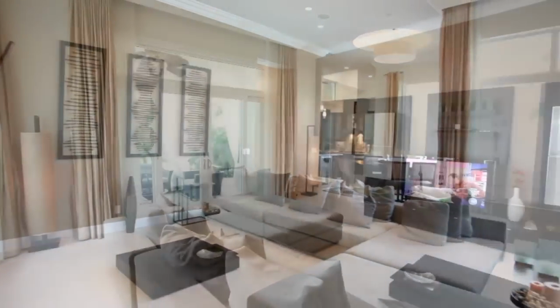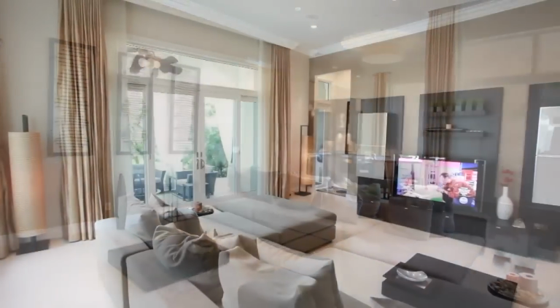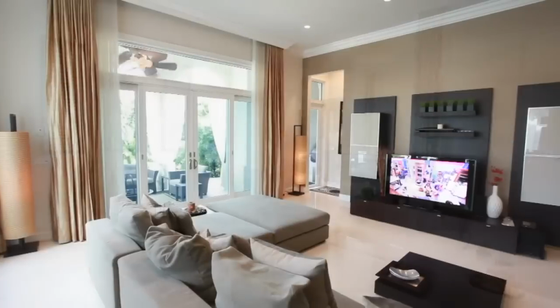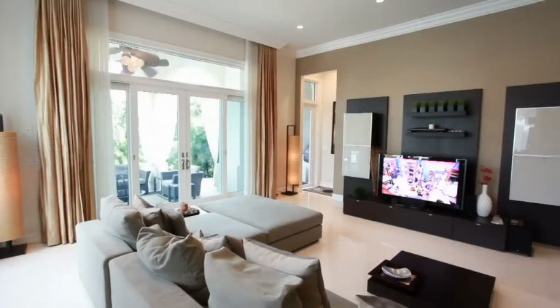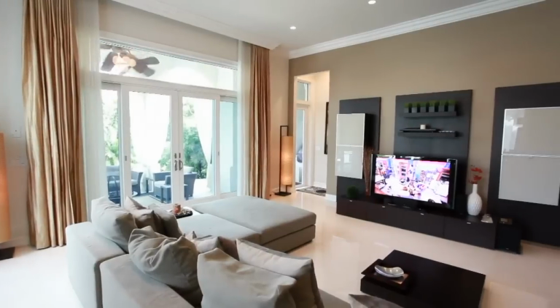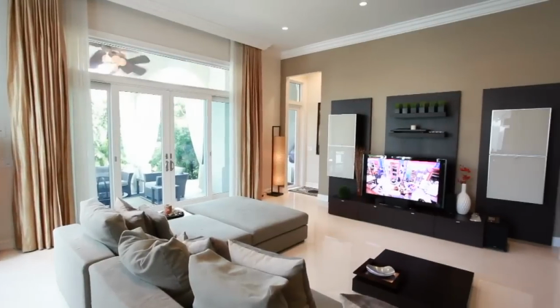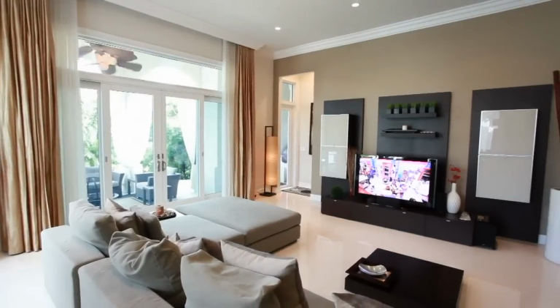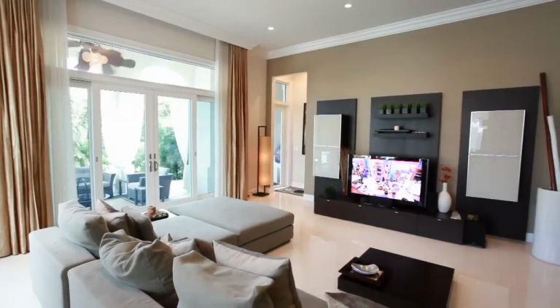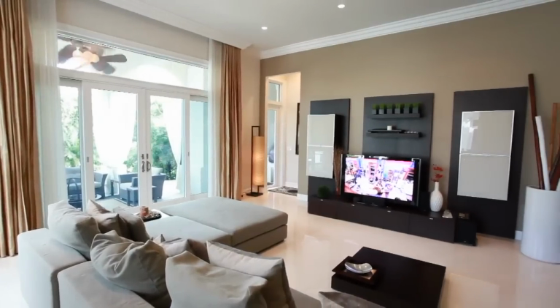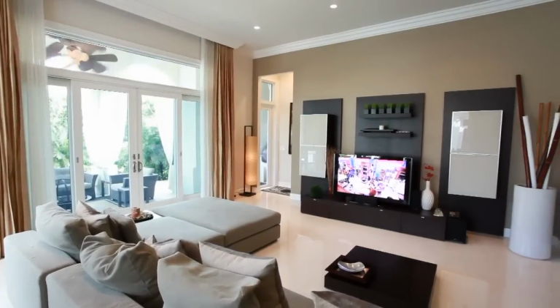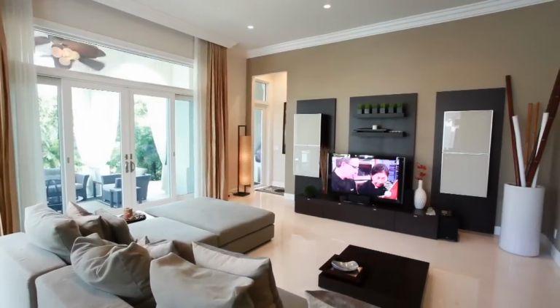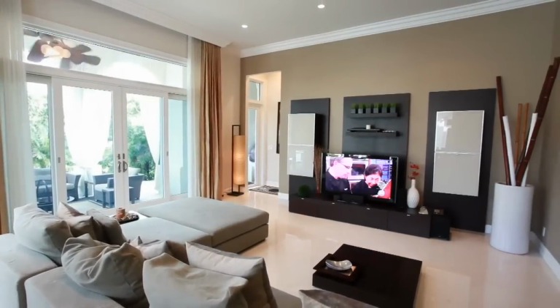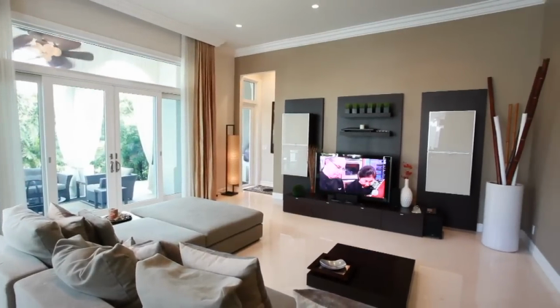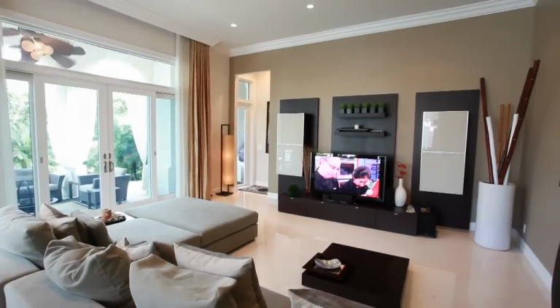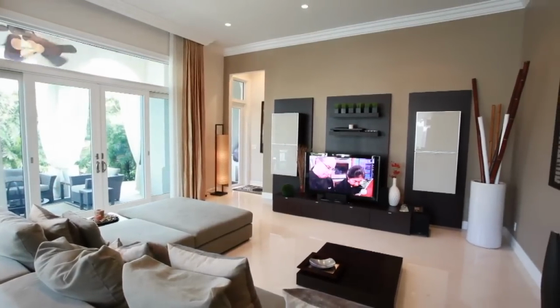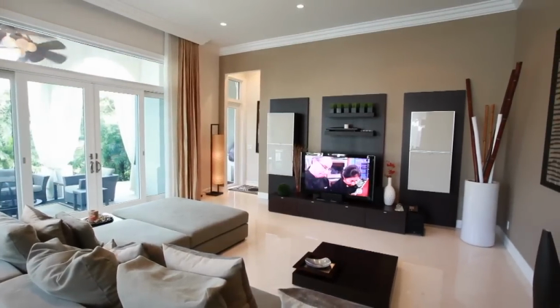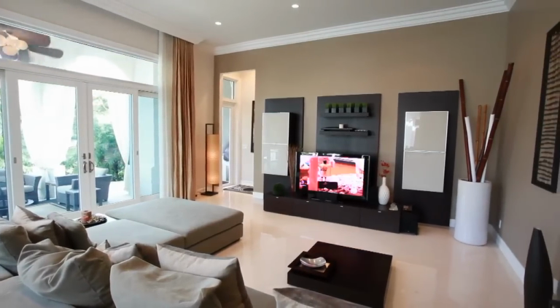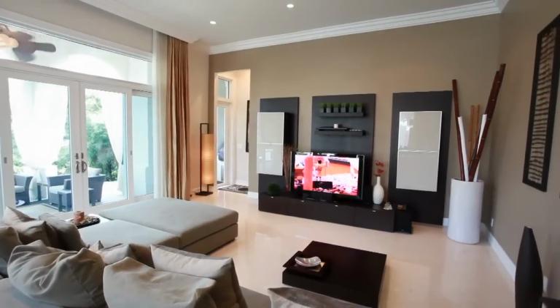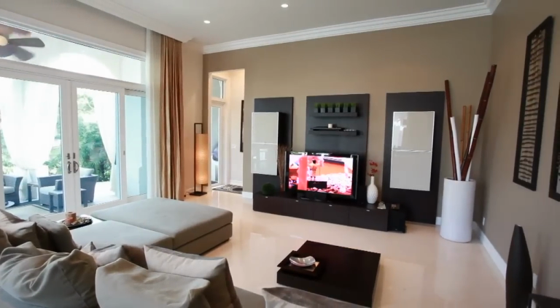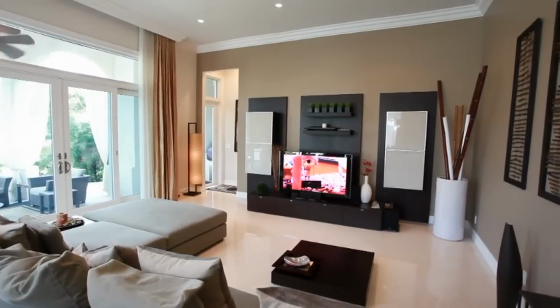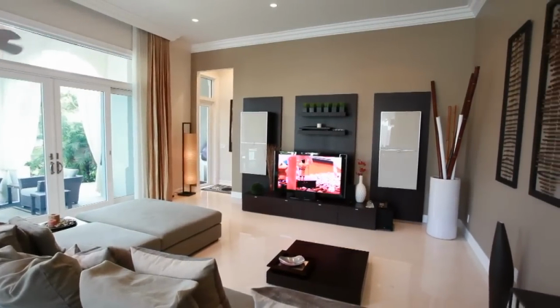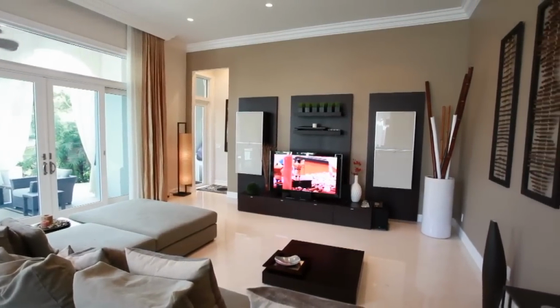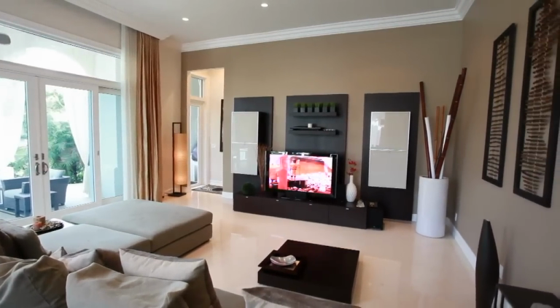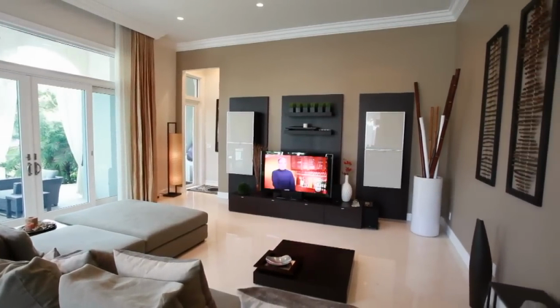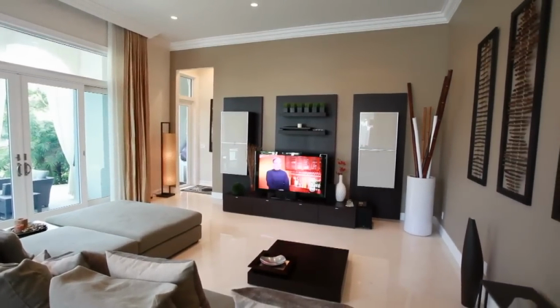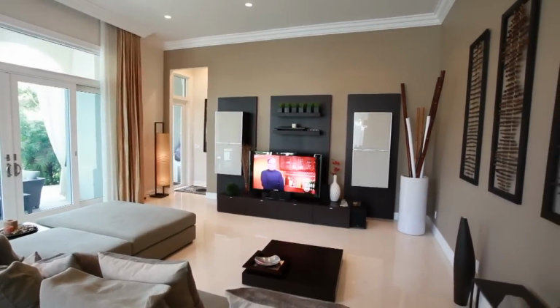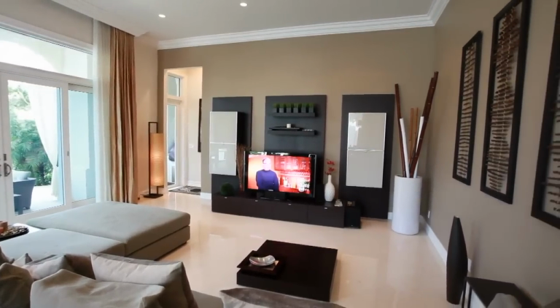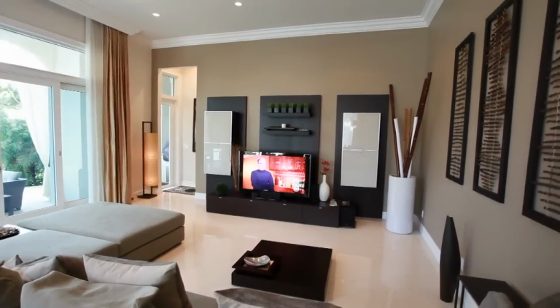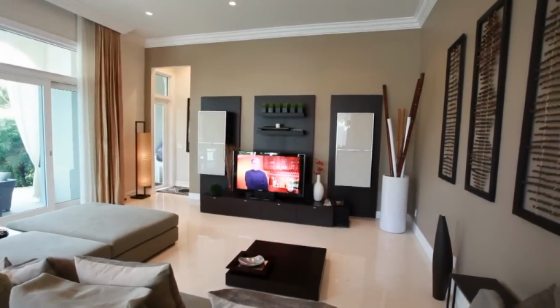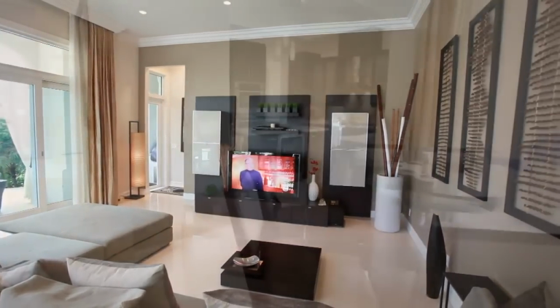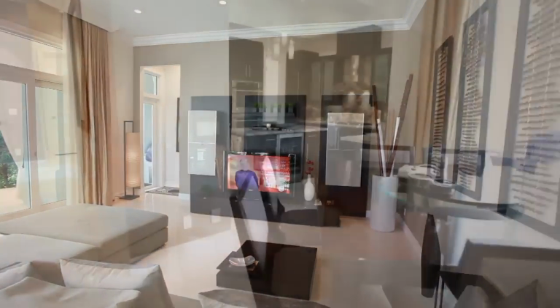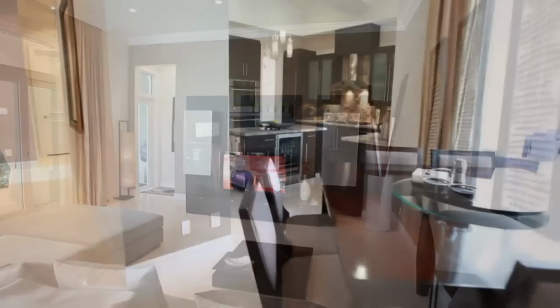Gather with your family and friends in this oversized family room, complete with designer built-ins and window treatments.